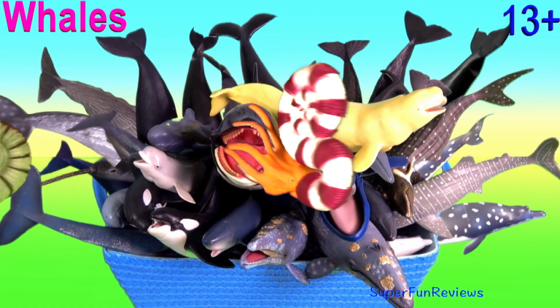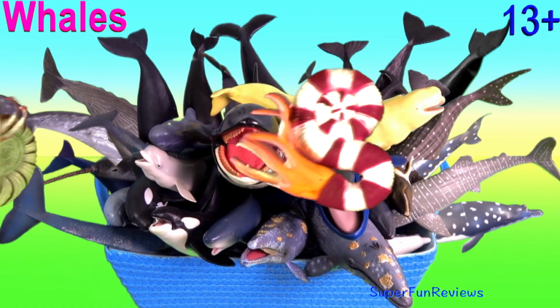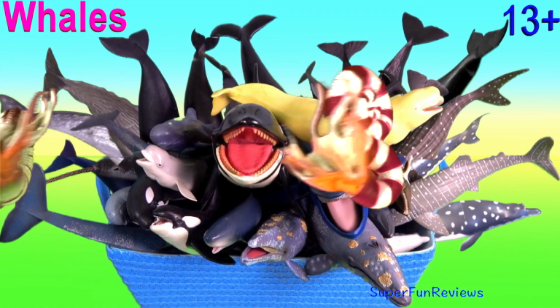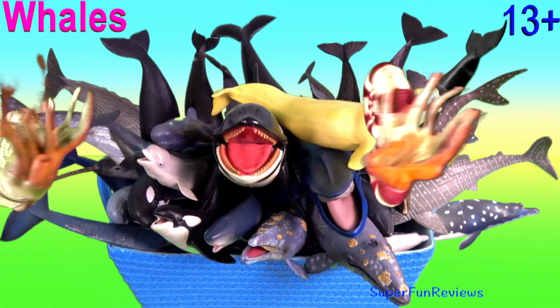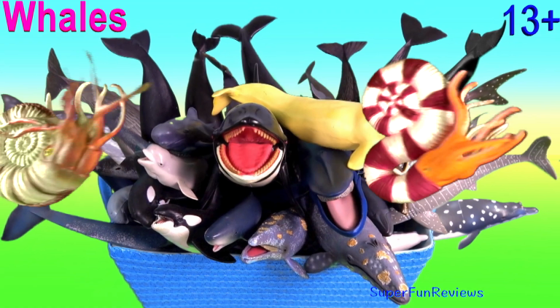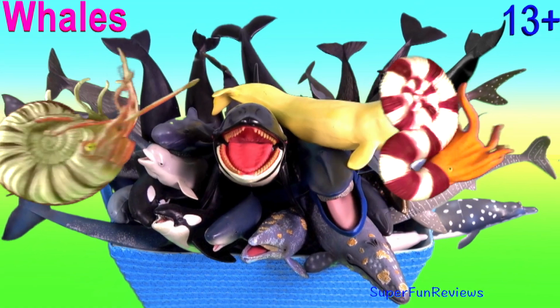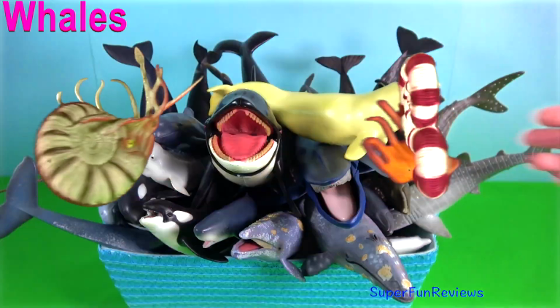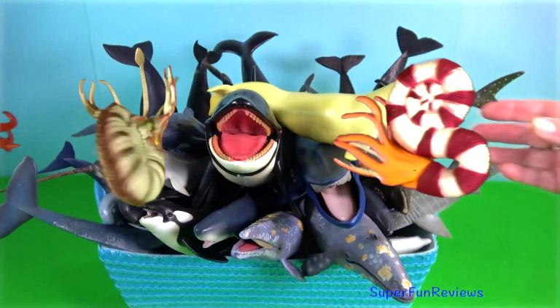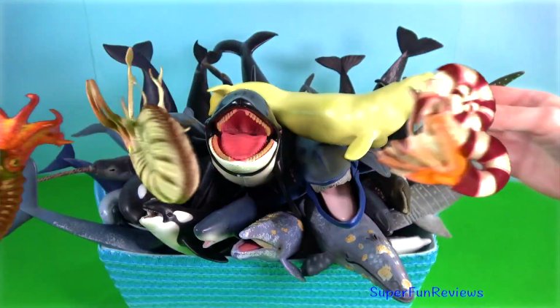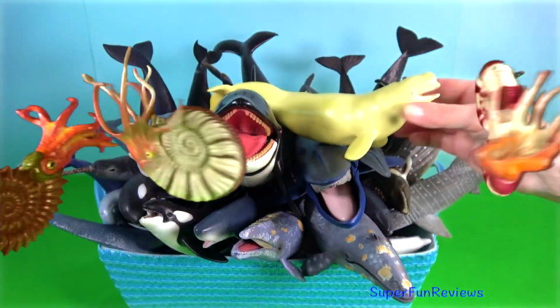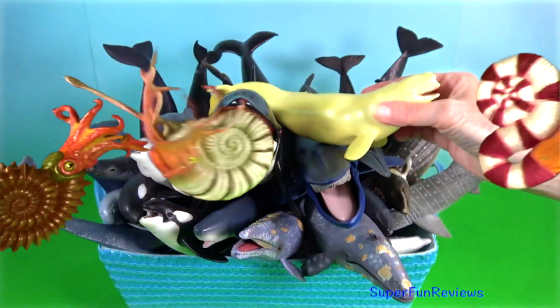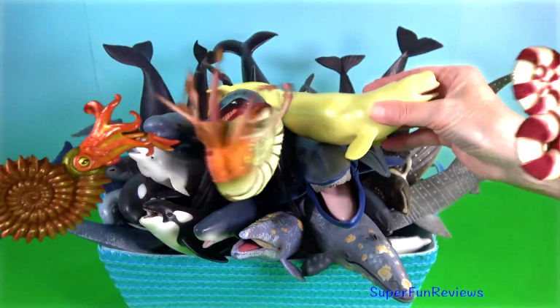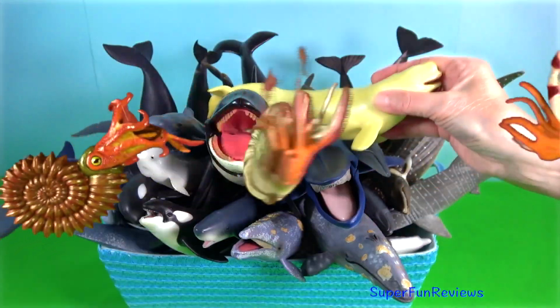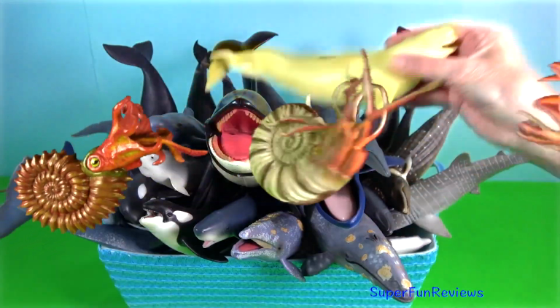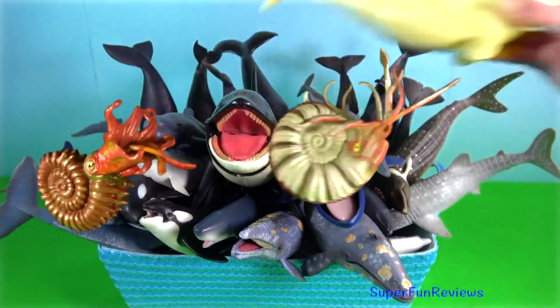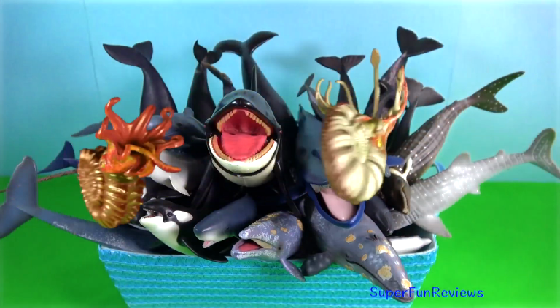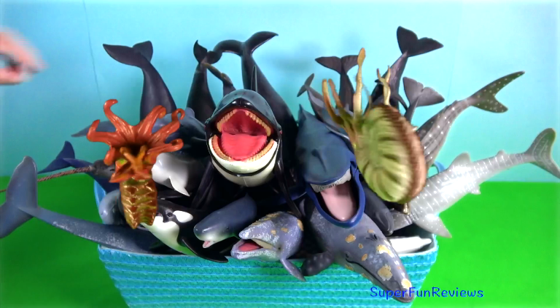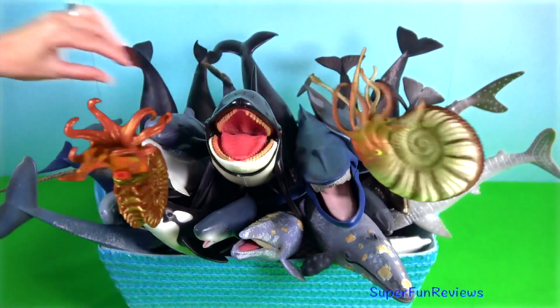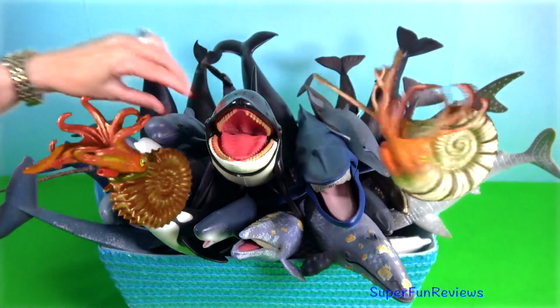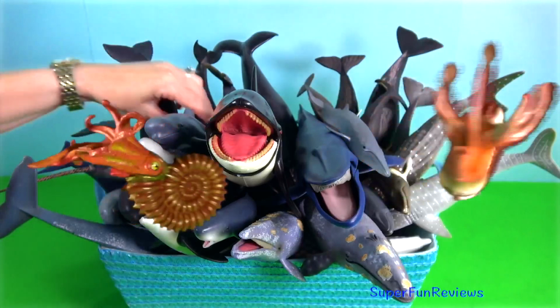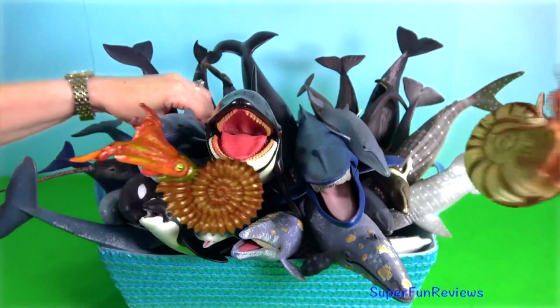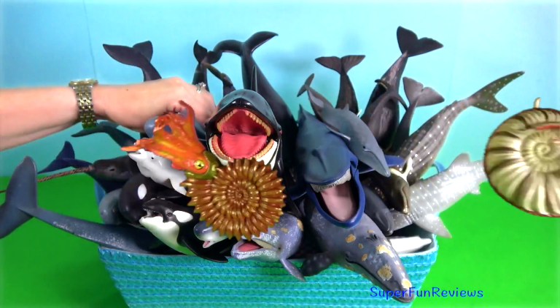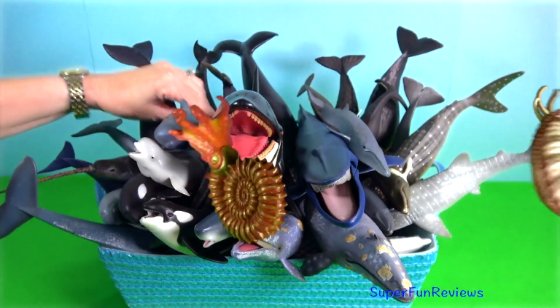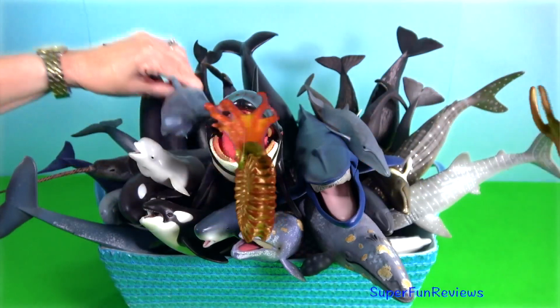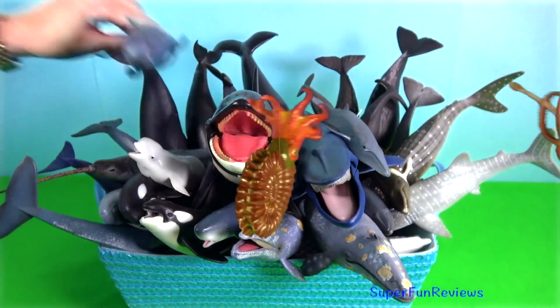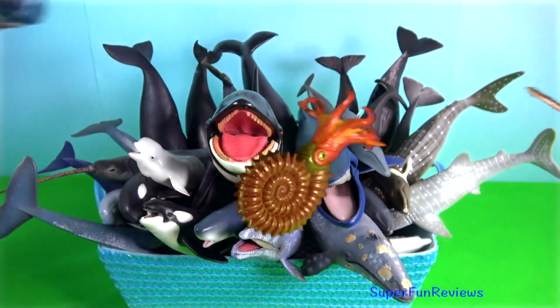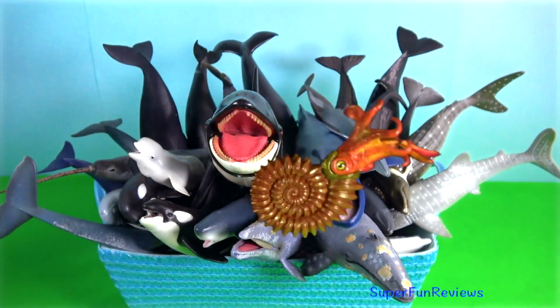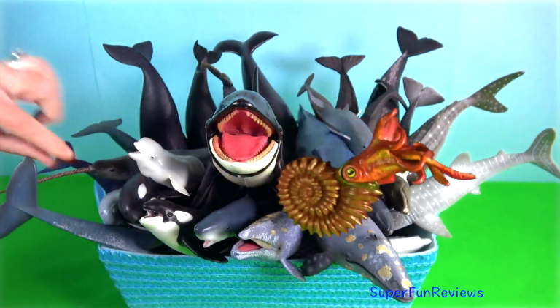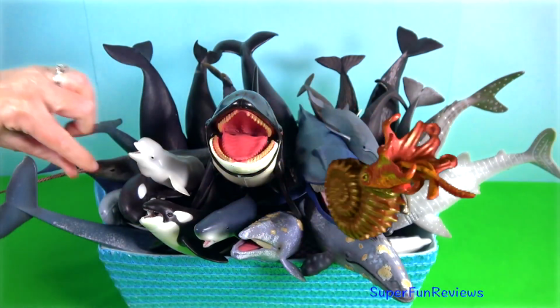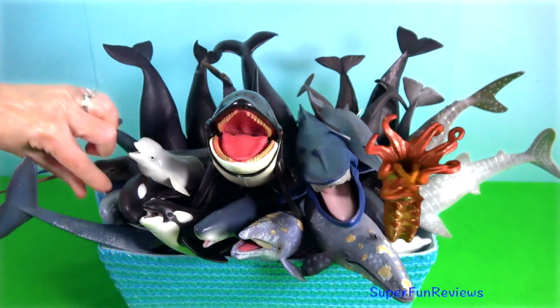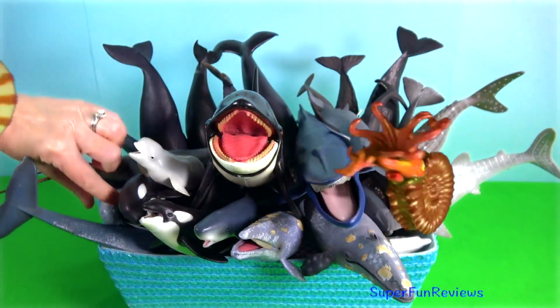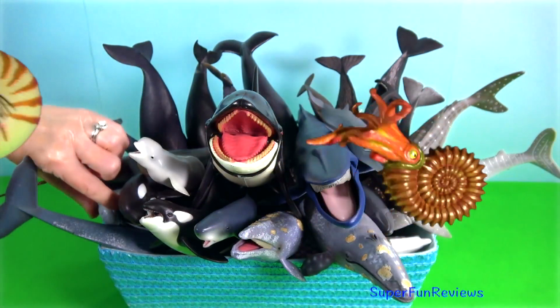There are two main groups of whales: the baleen whales and the toothed whales.